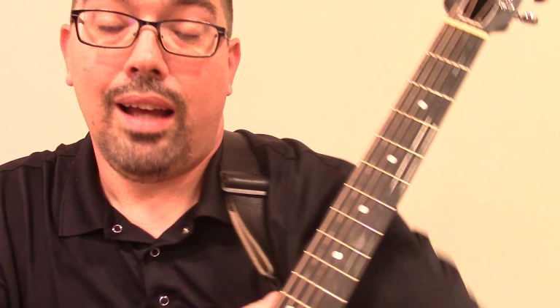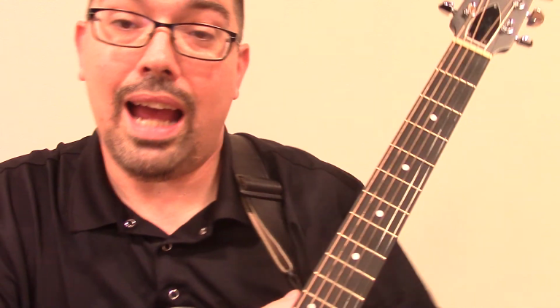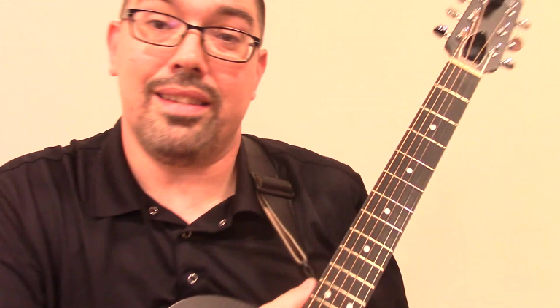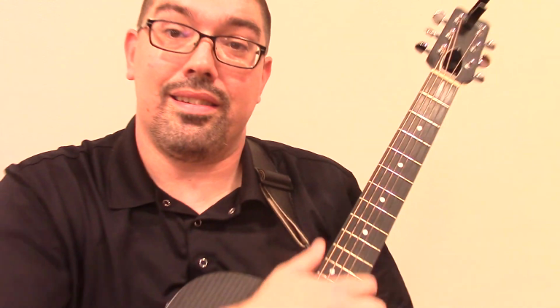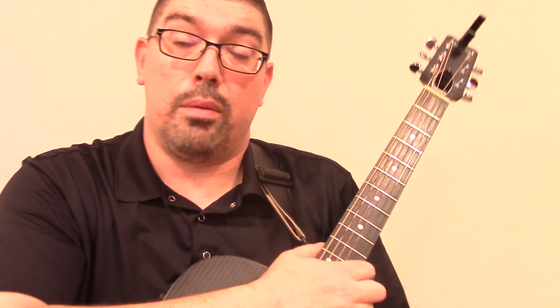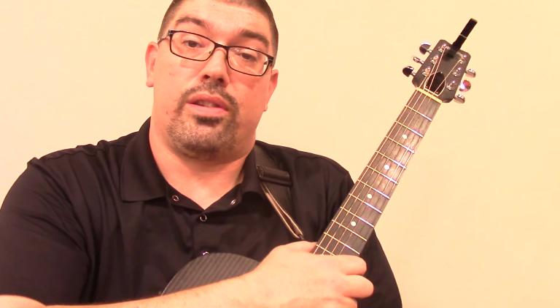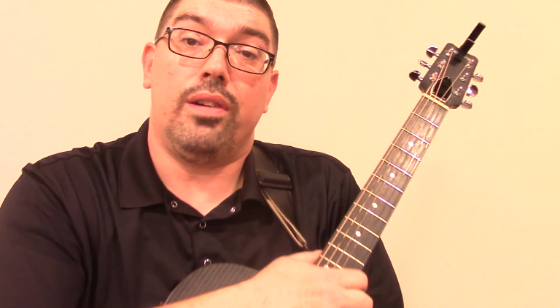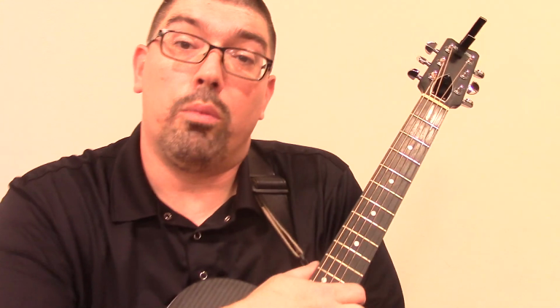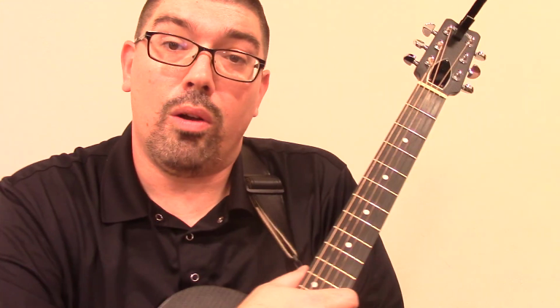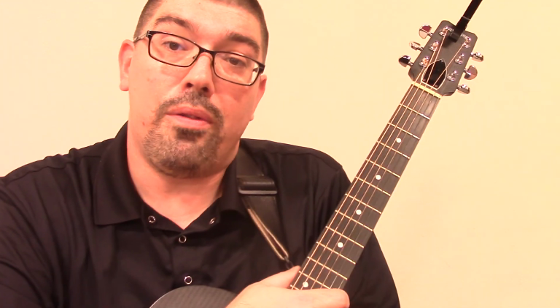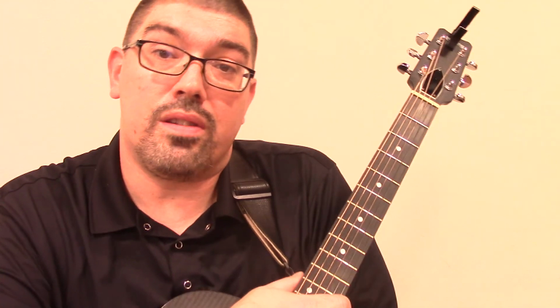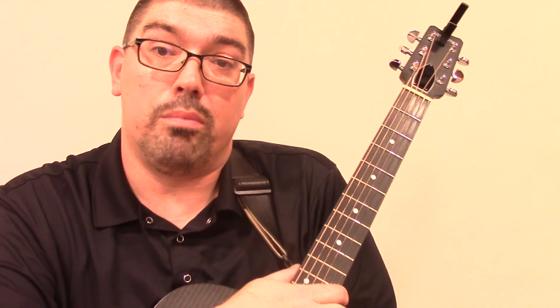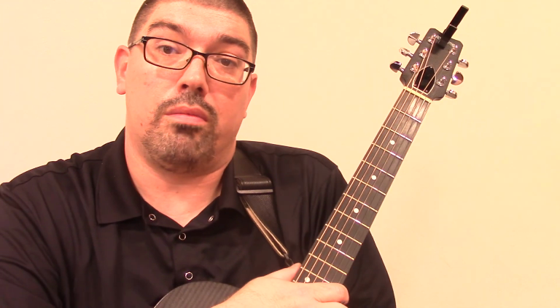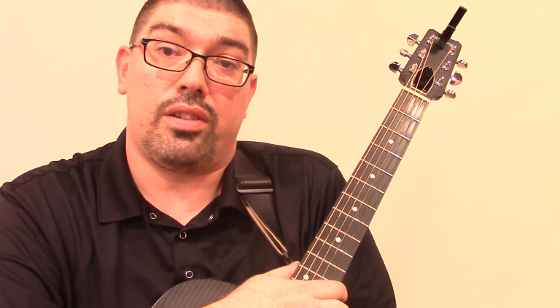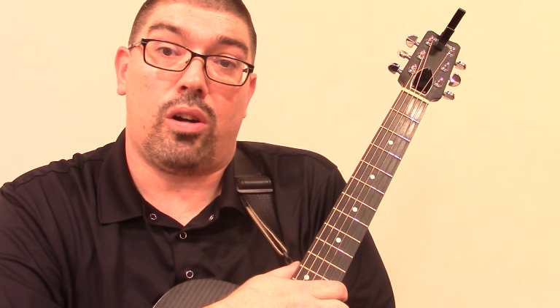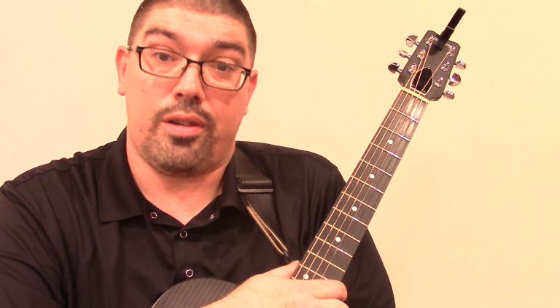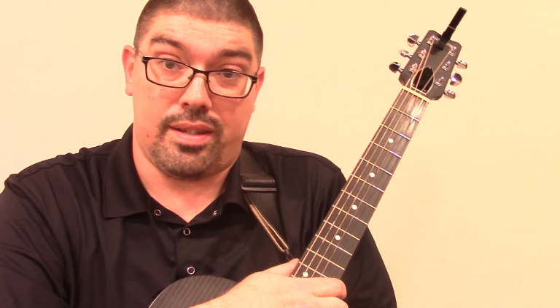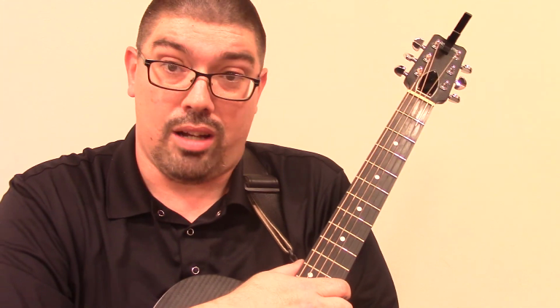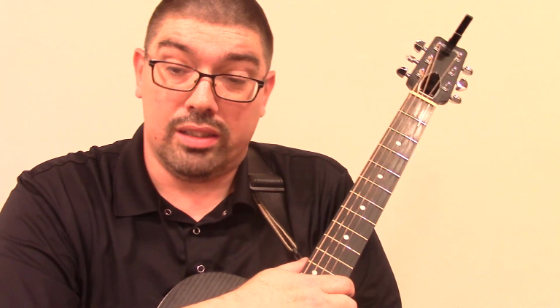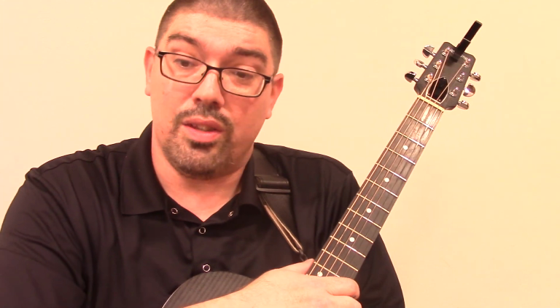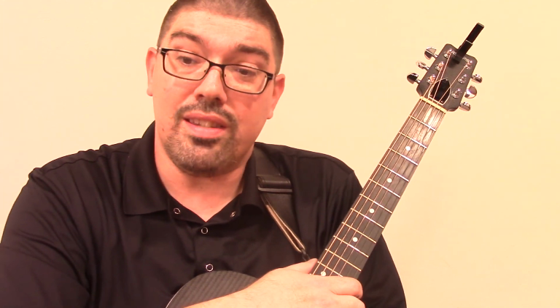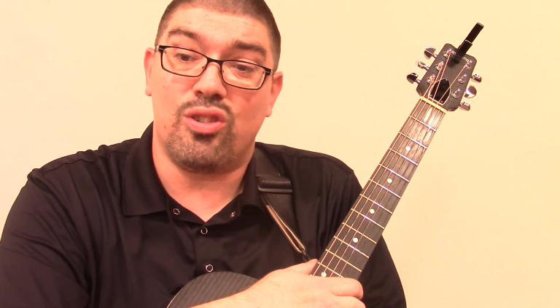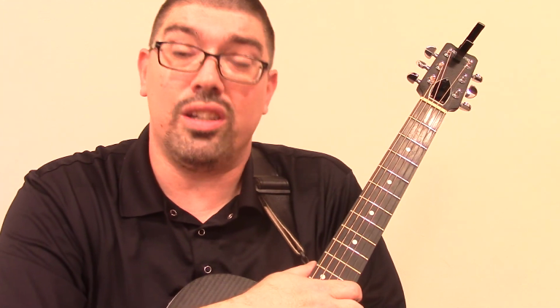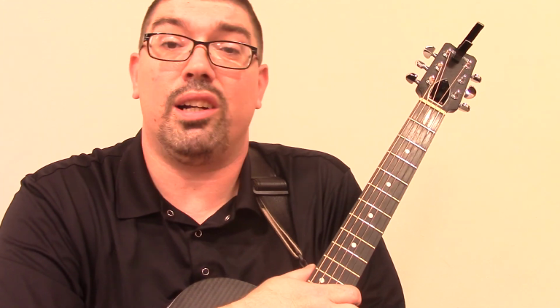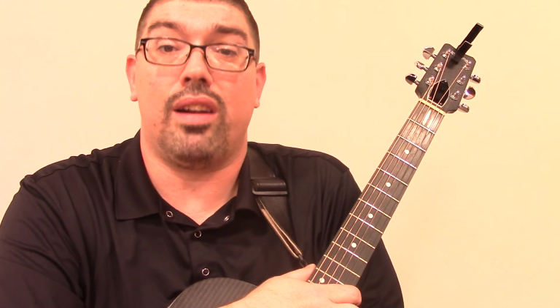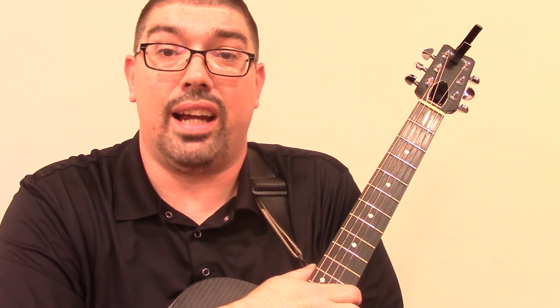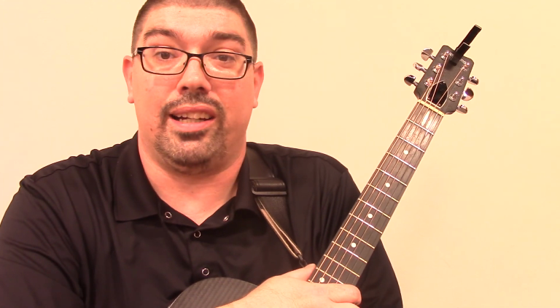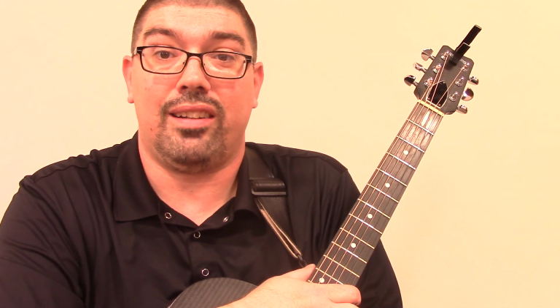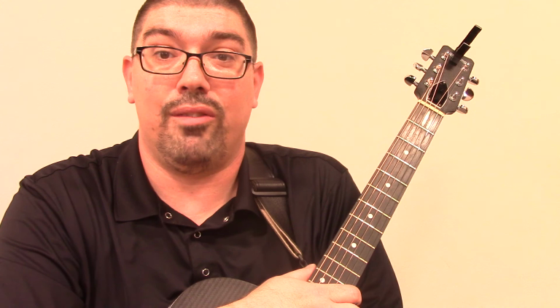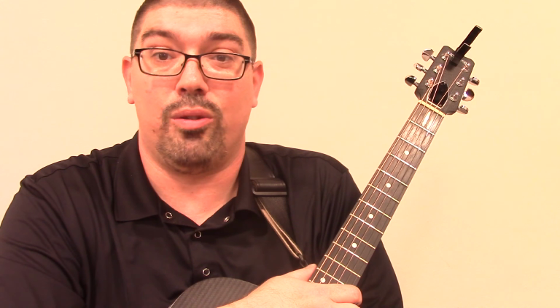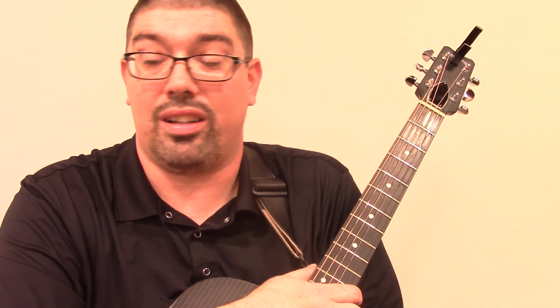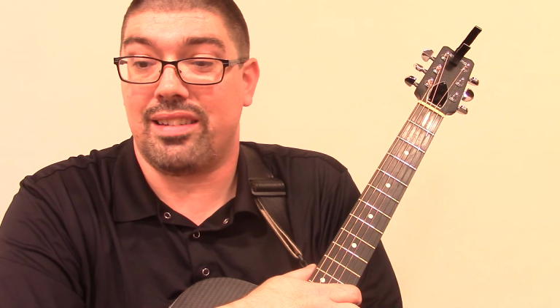Hi, this is Abel Stewart, and we're going through some guitar Christmas songs. This is 'Do You Hear What I Hear,' kind of a newer classic.